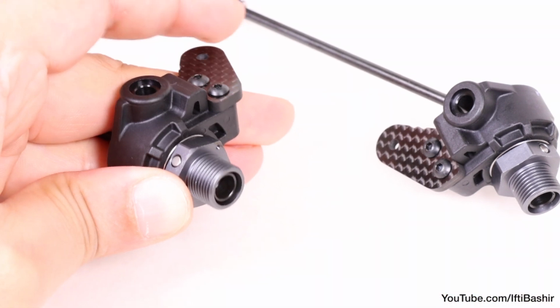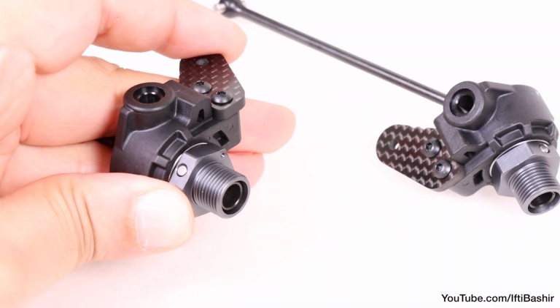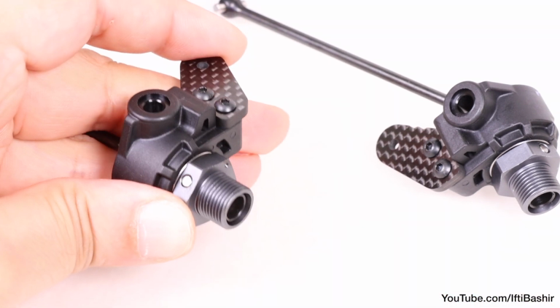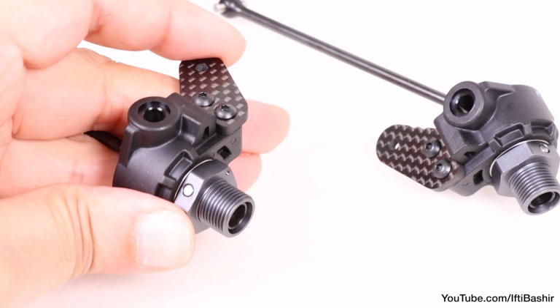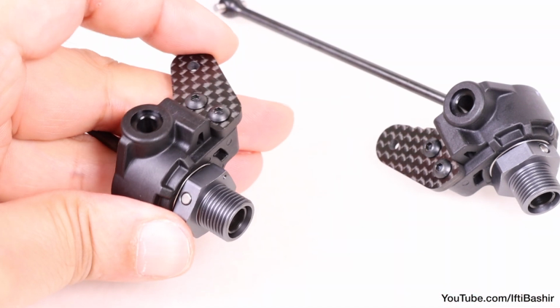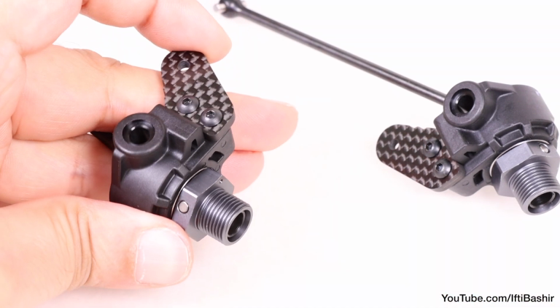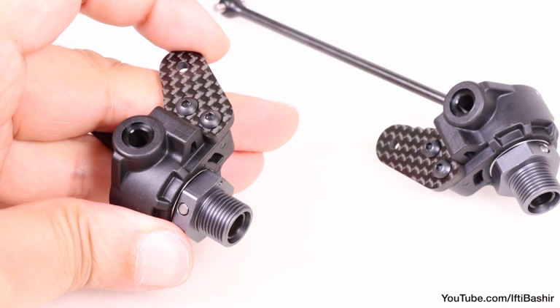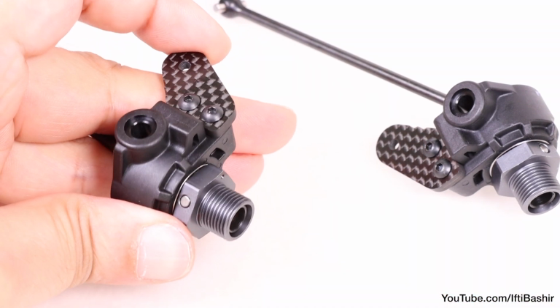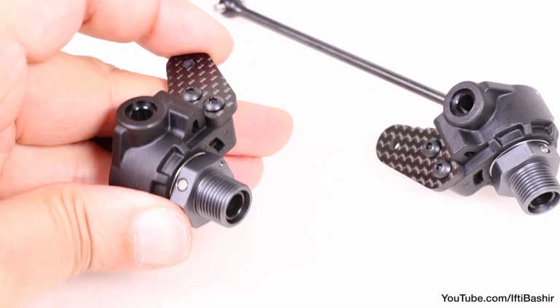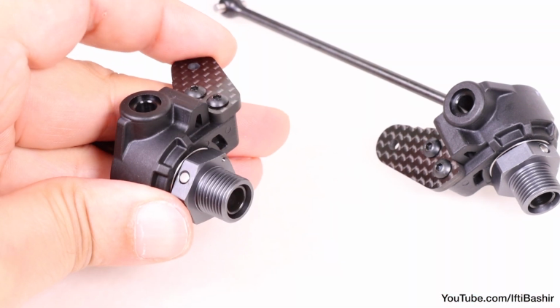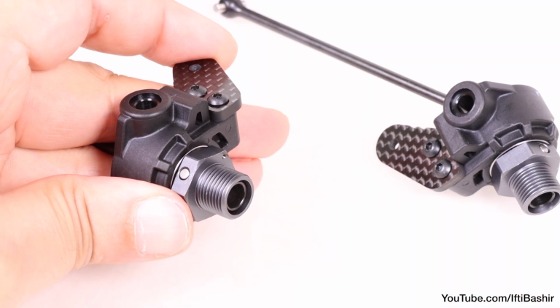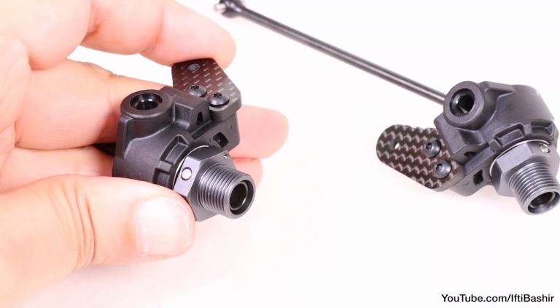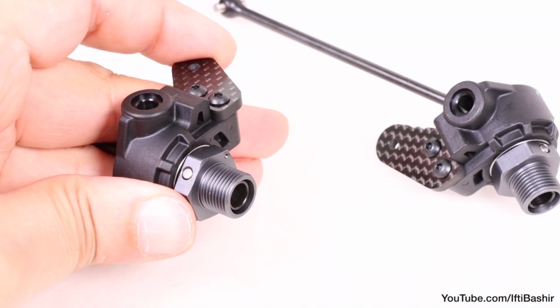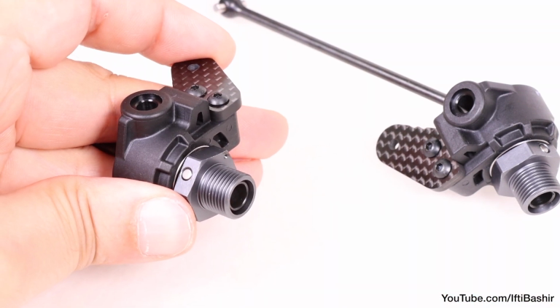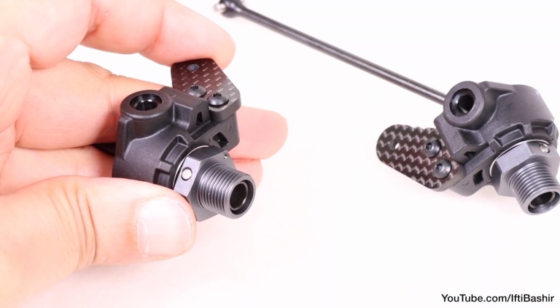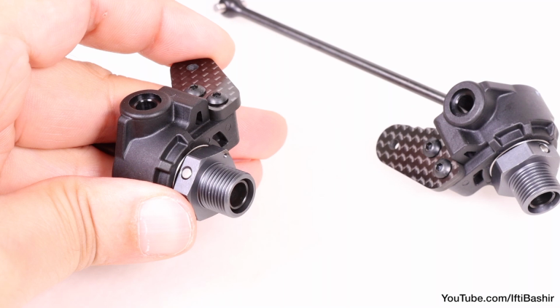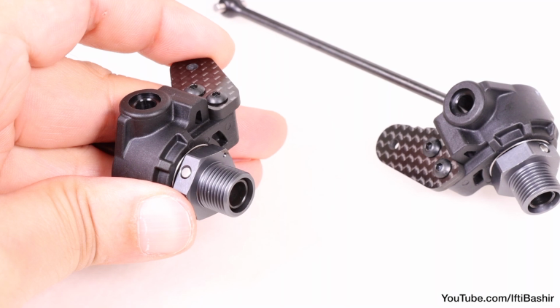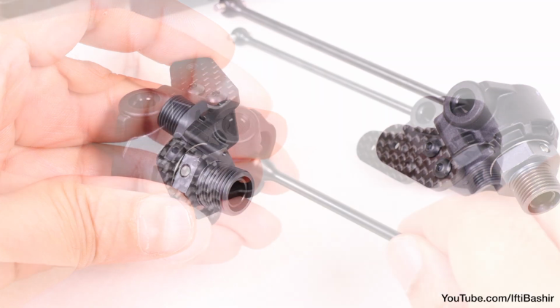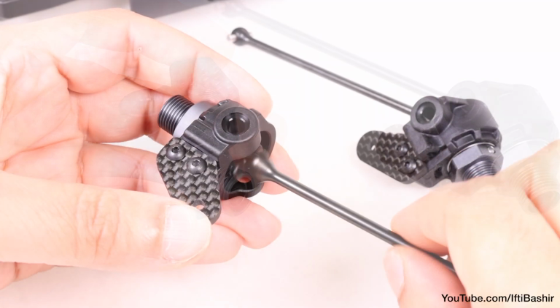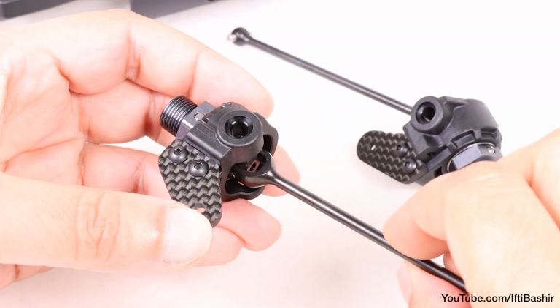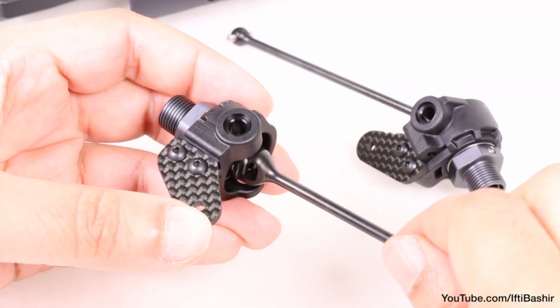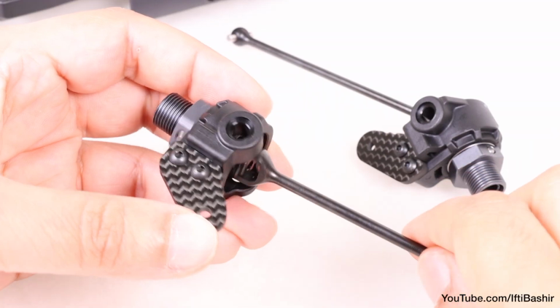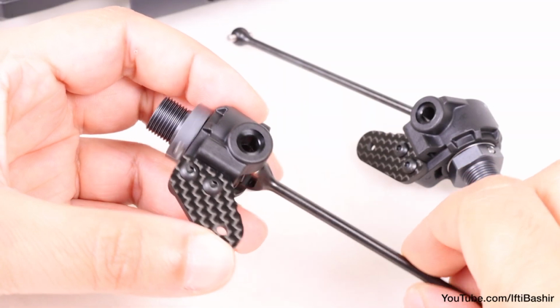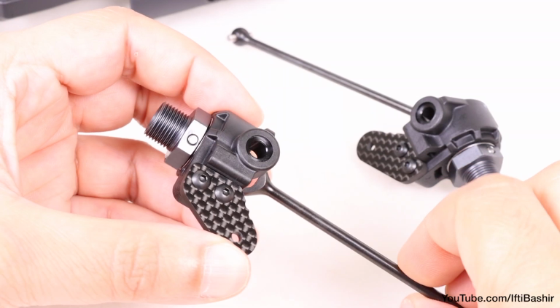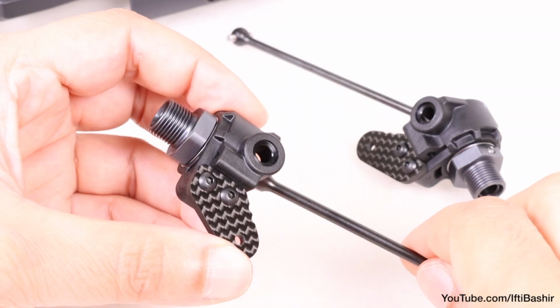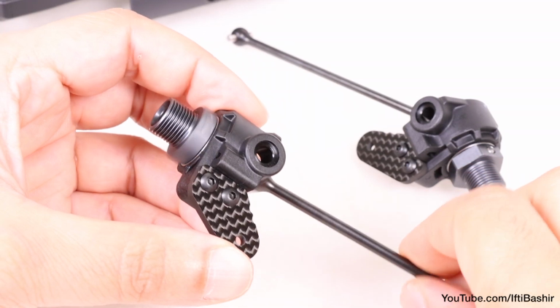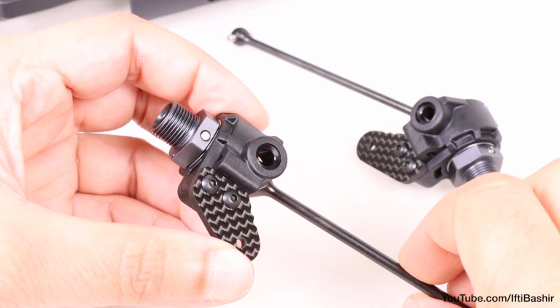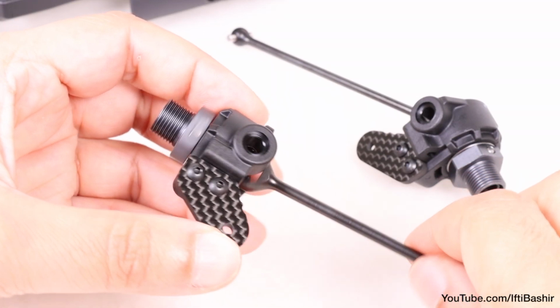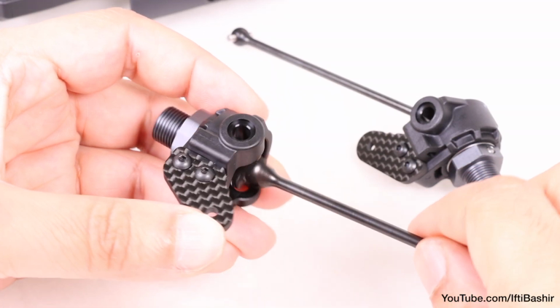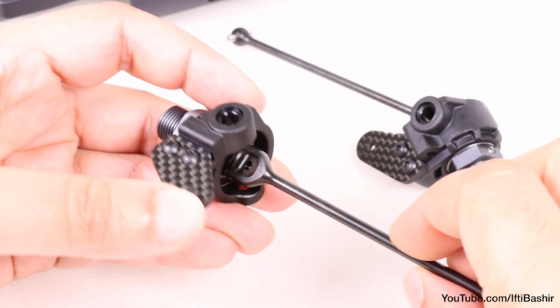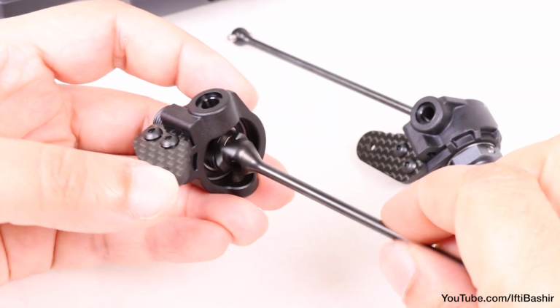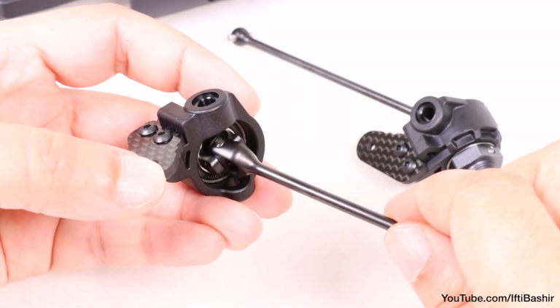And with that, our front CVAs and spindles are complete. Both should turn completely freely with no binding whatsoever.